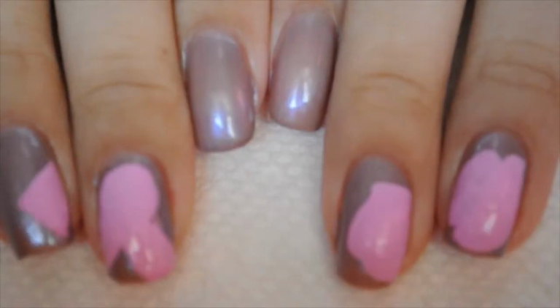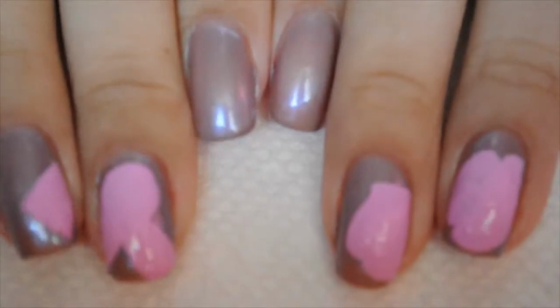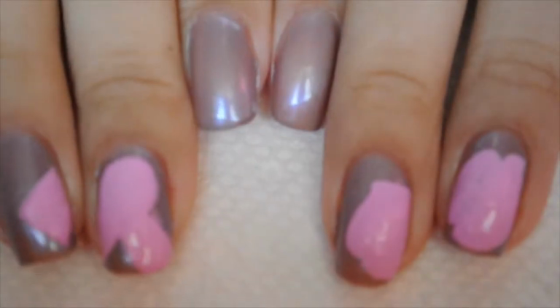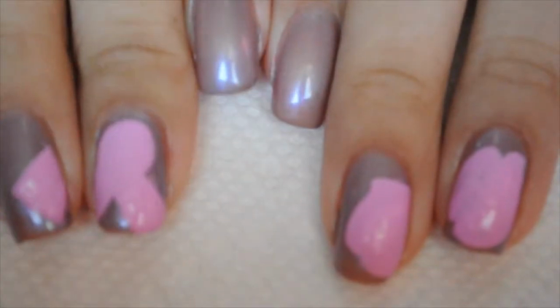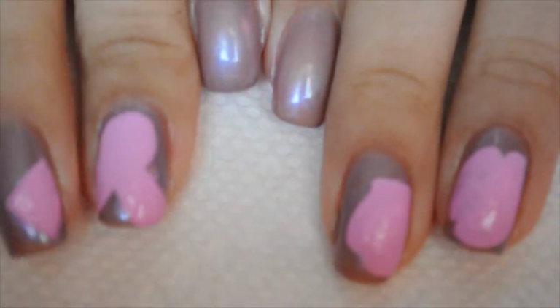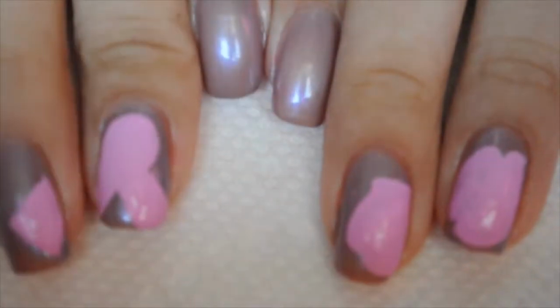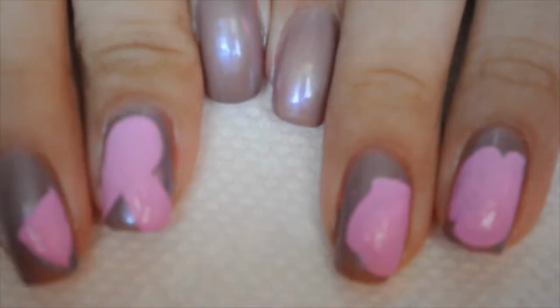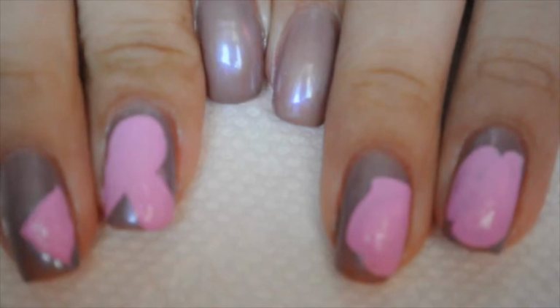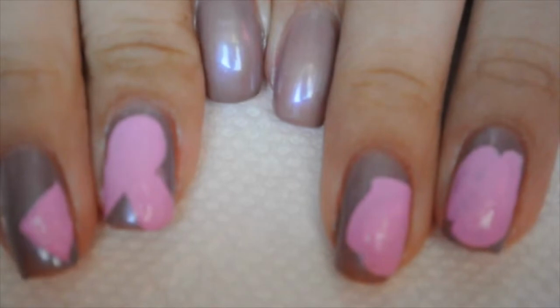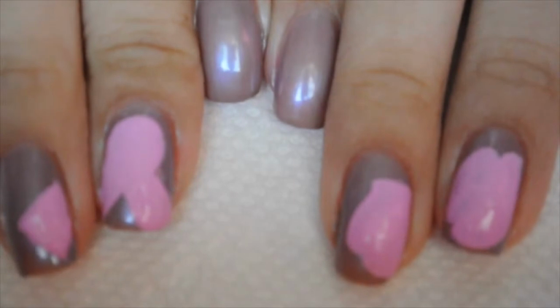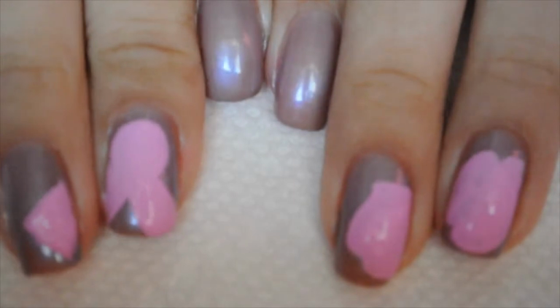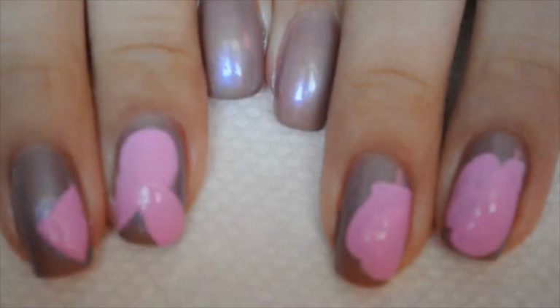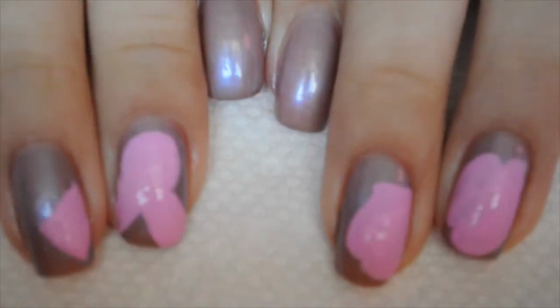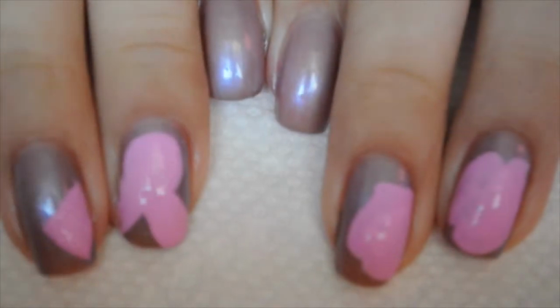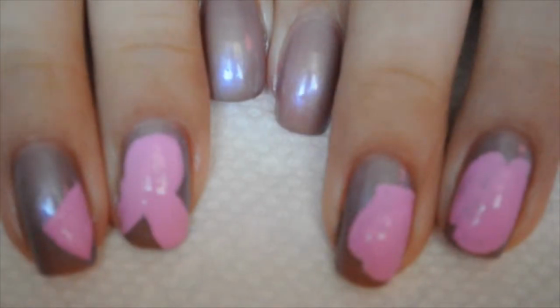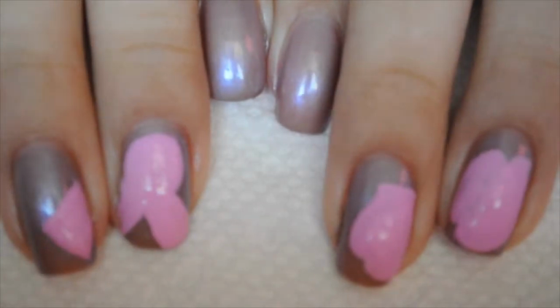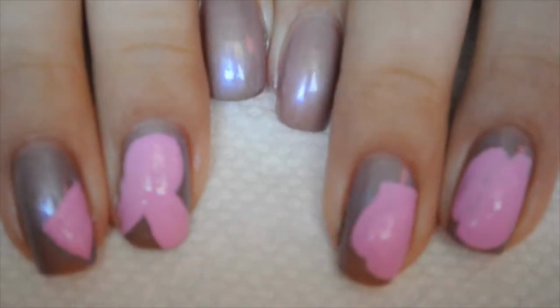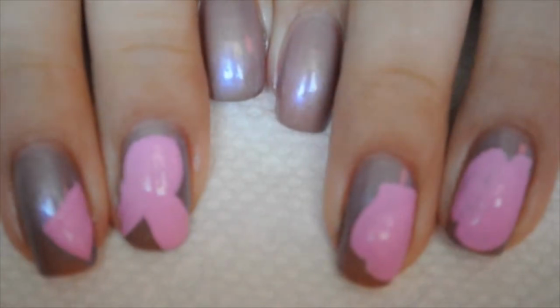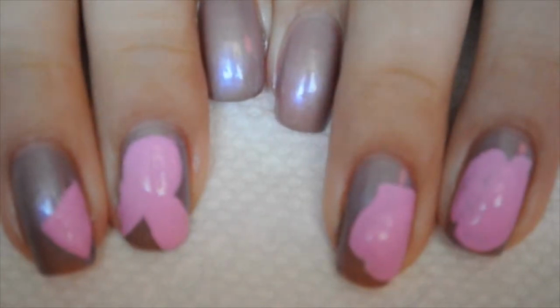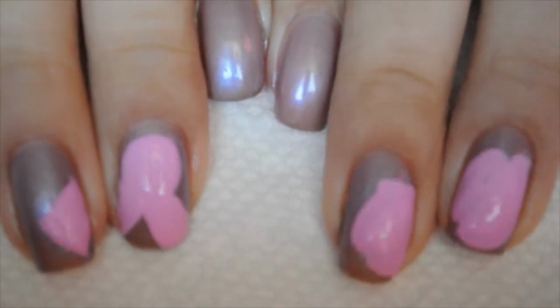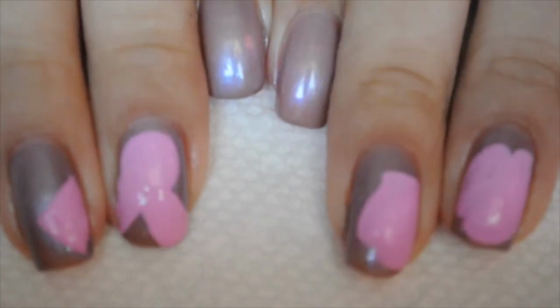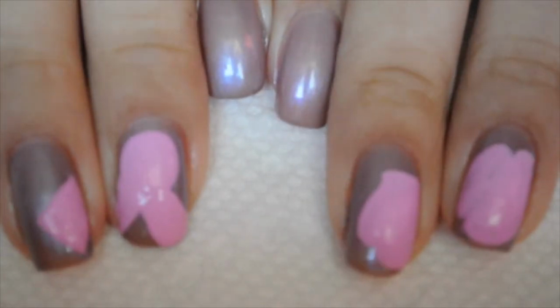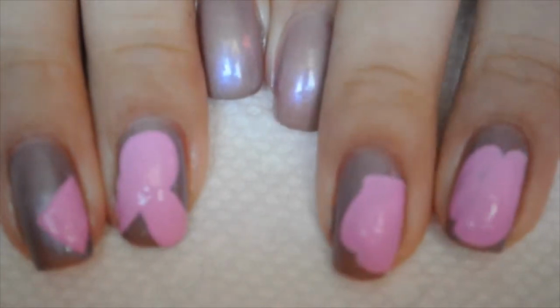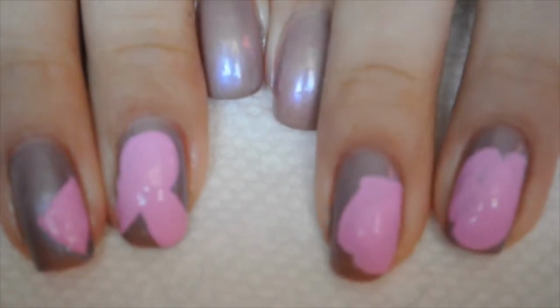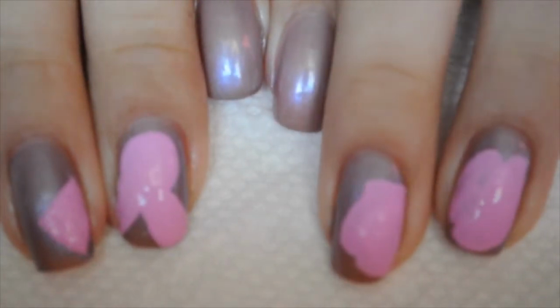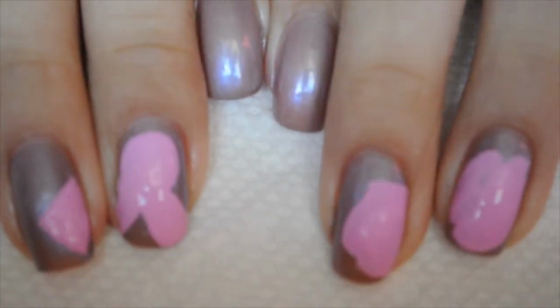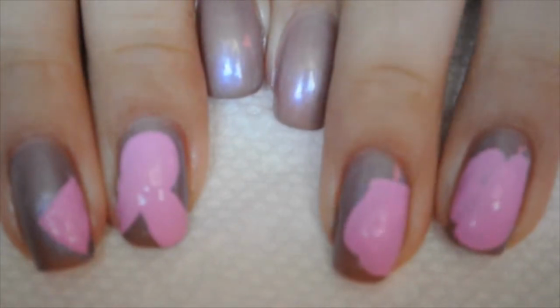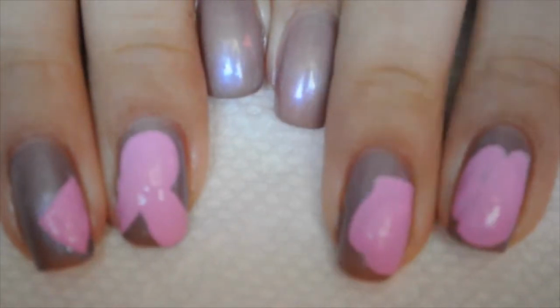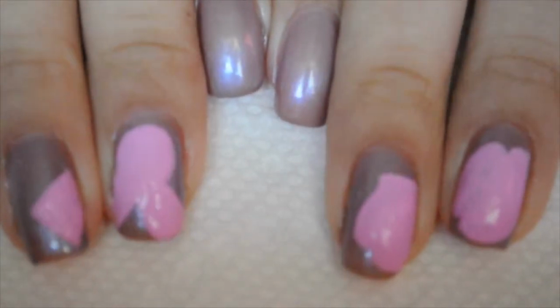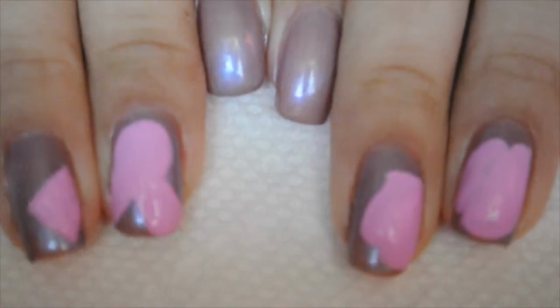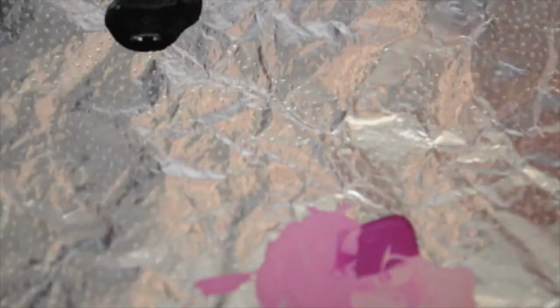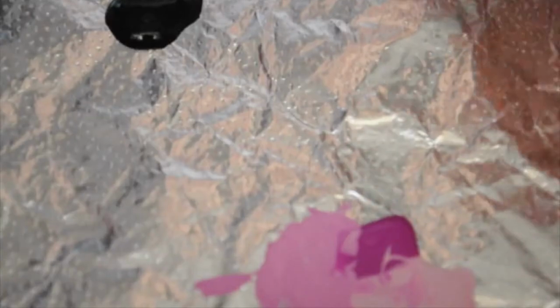I've filled in my ribbon. This is what my nails look like so far and I'm again just letting them dry.